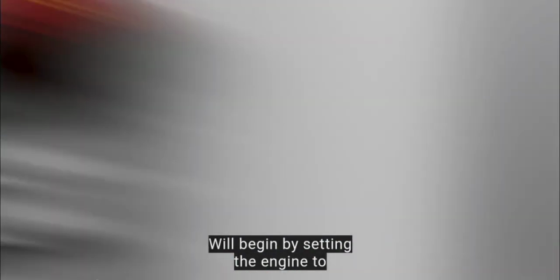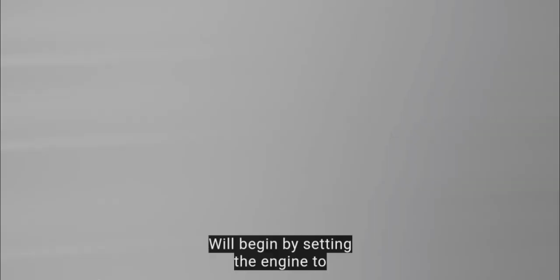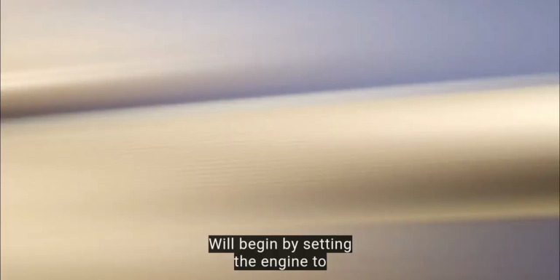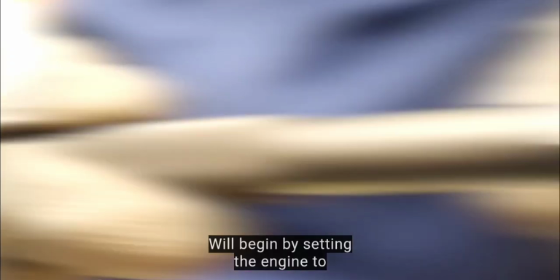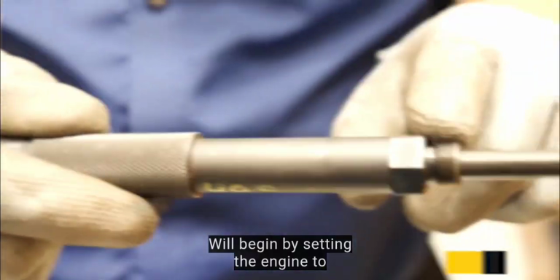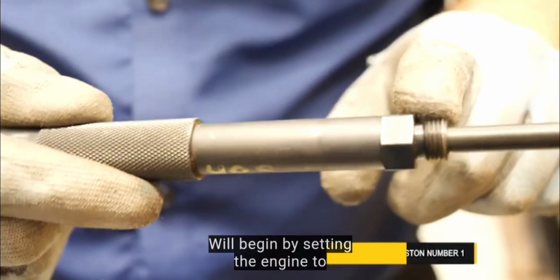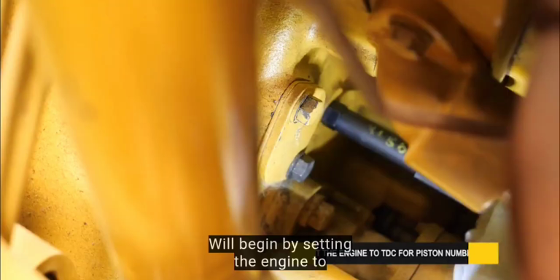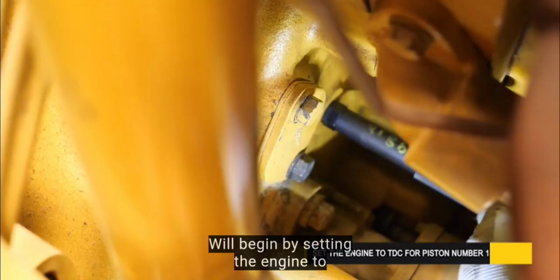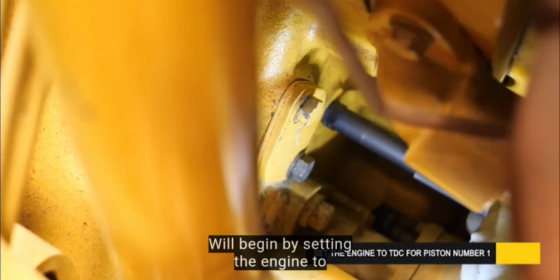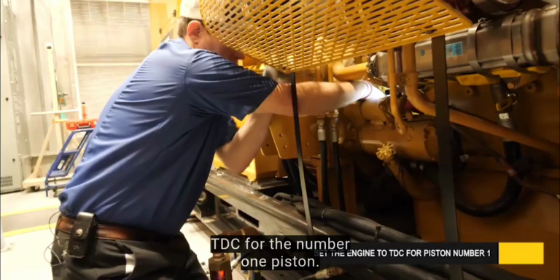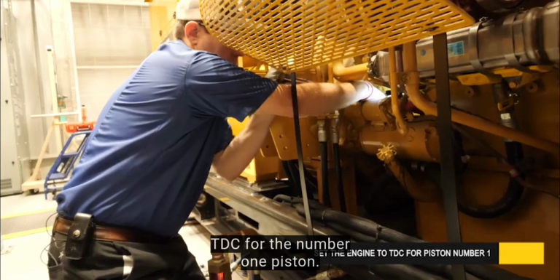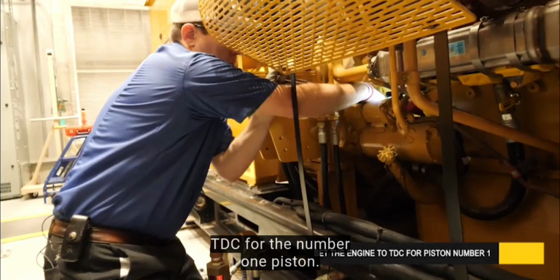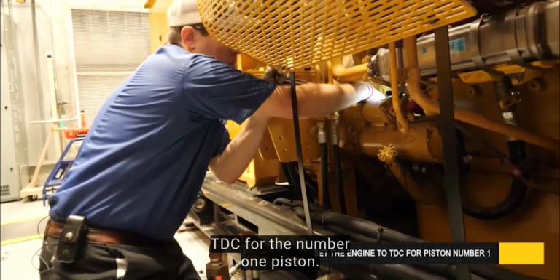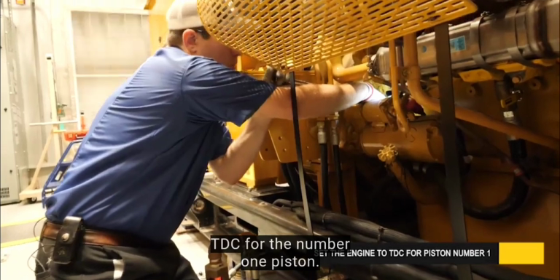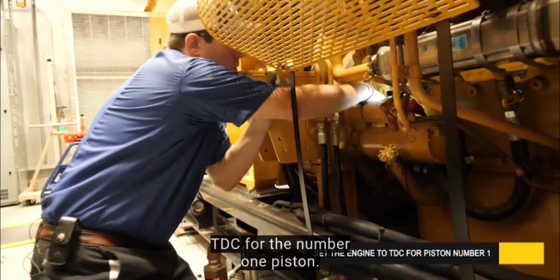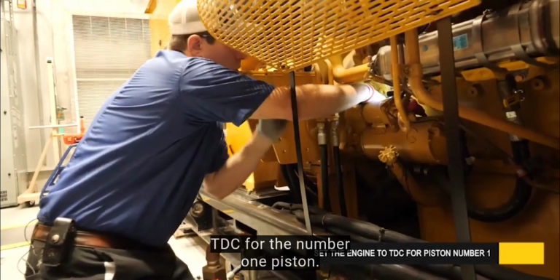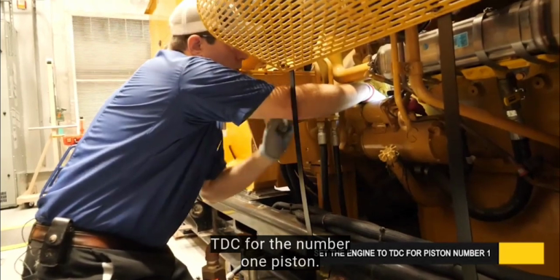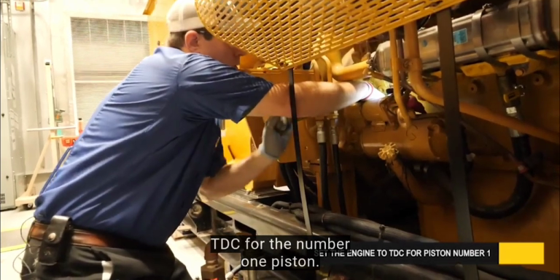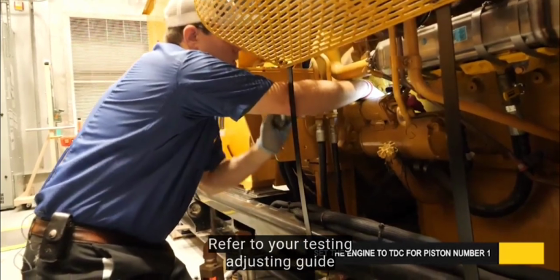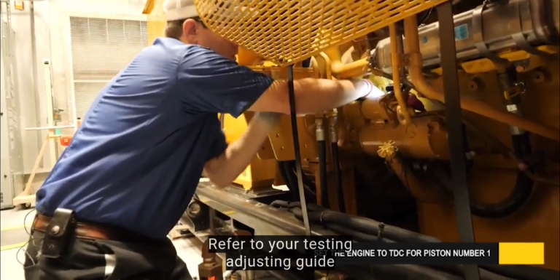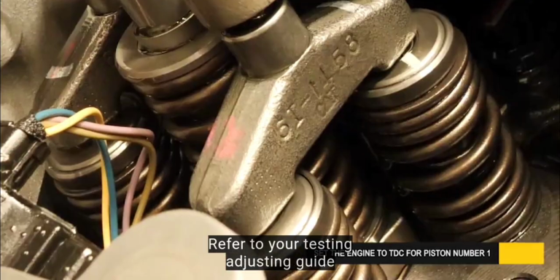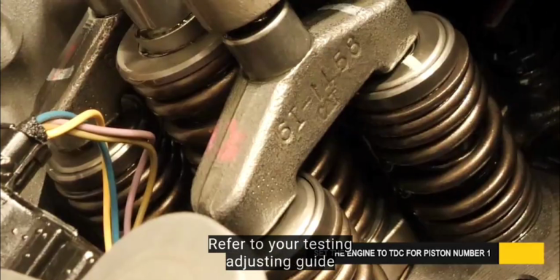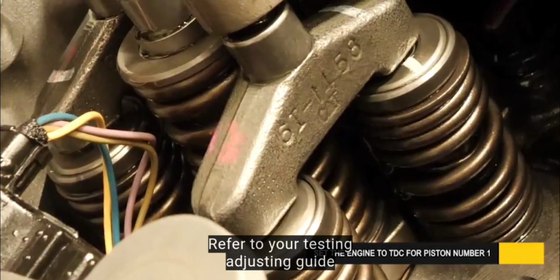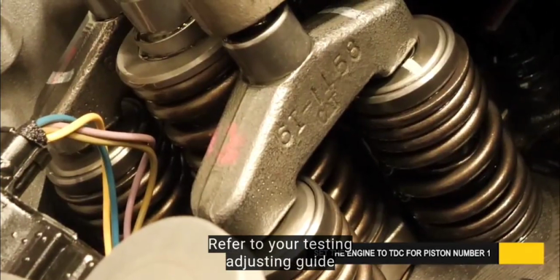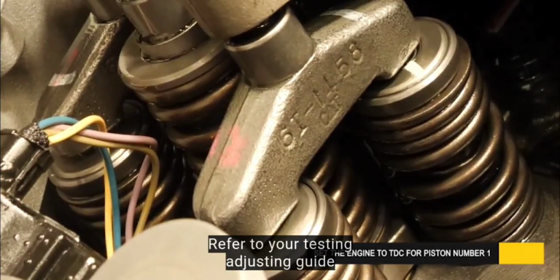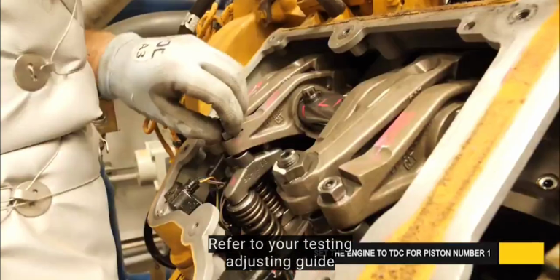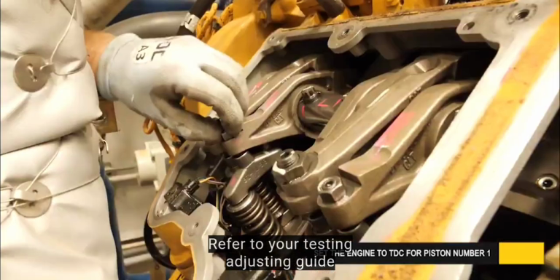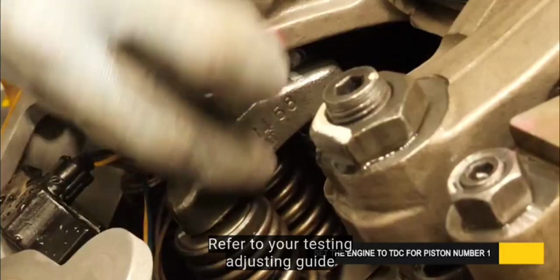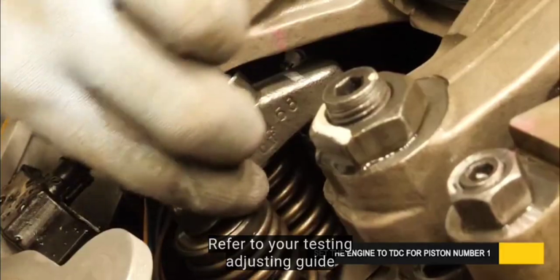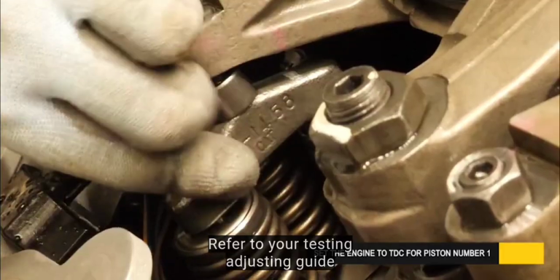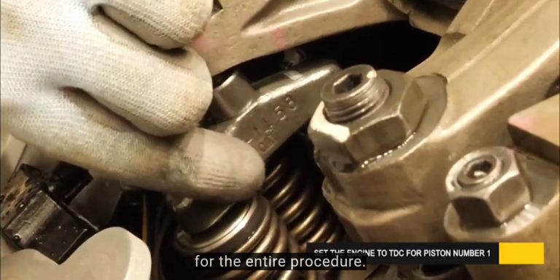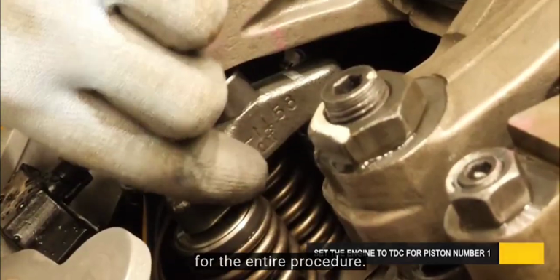We'll begin by setting the engine to TDC for the number one piston. Refer to your testing and adjusting guide for the entire procedure.